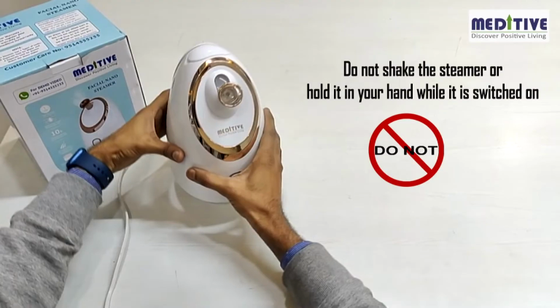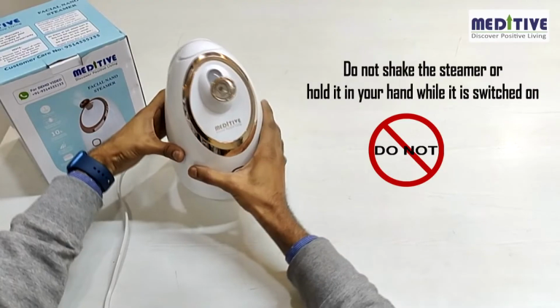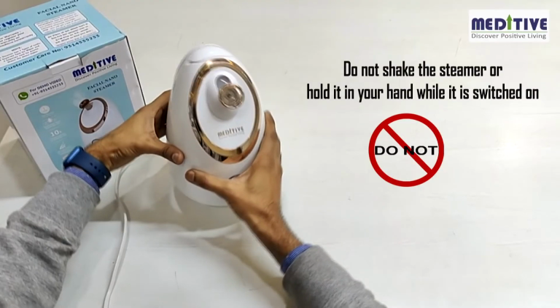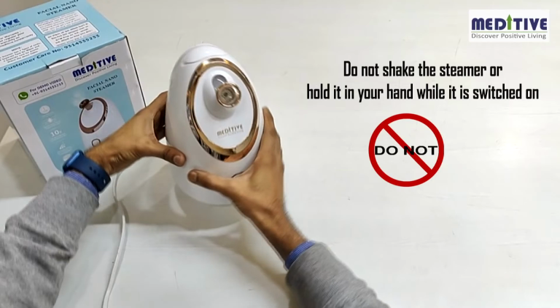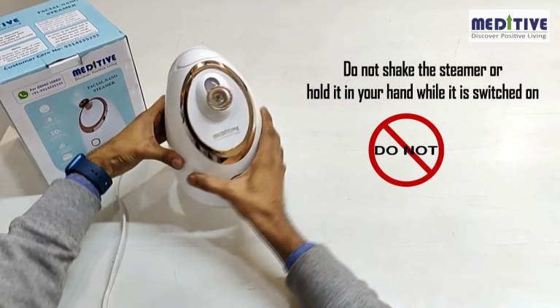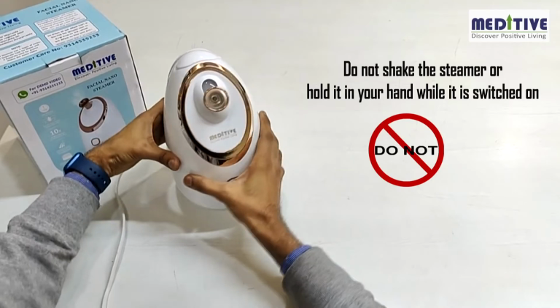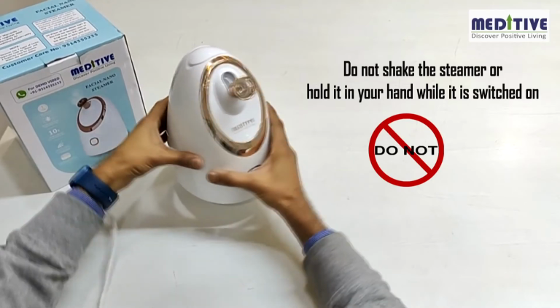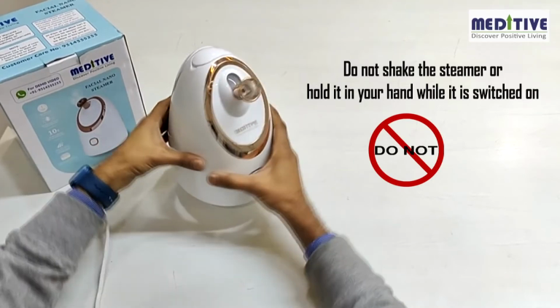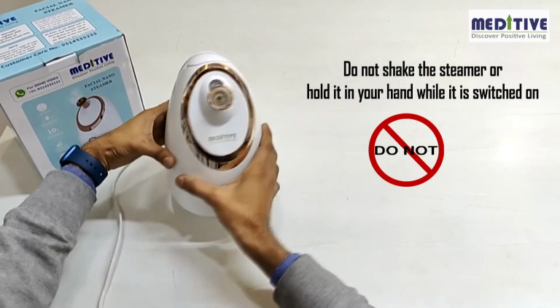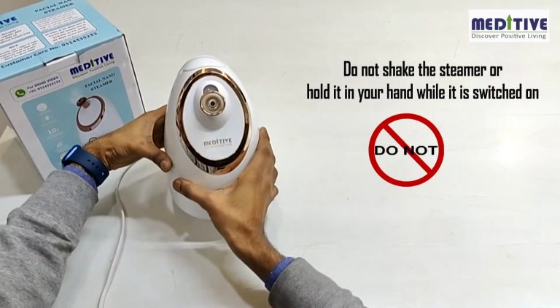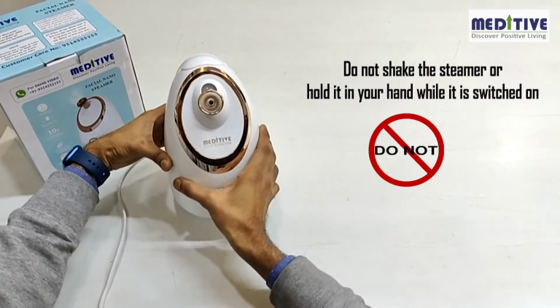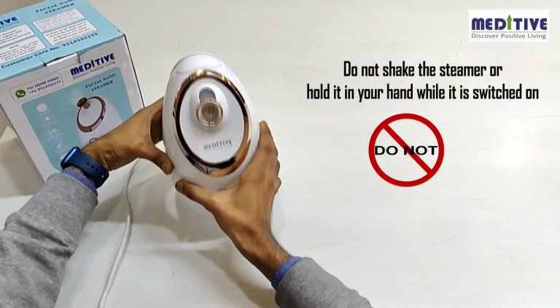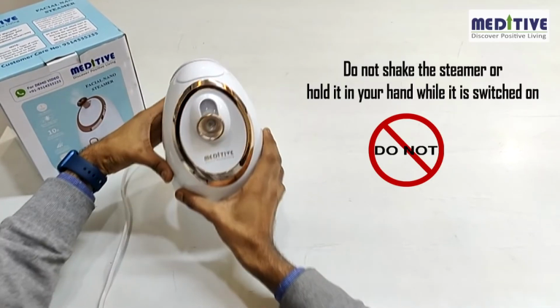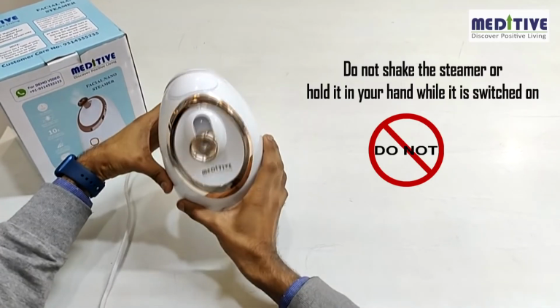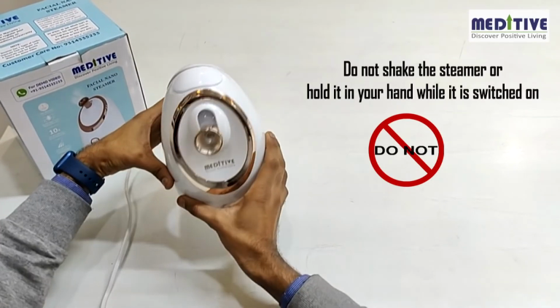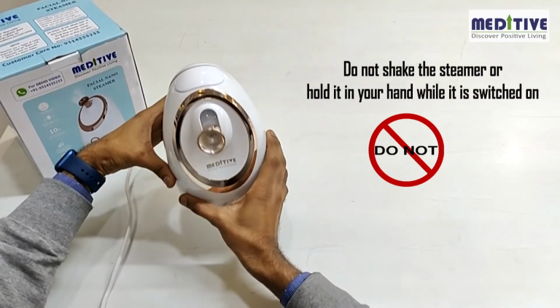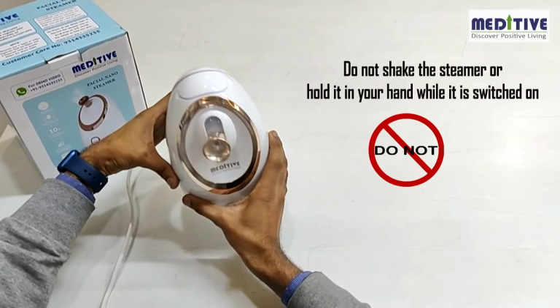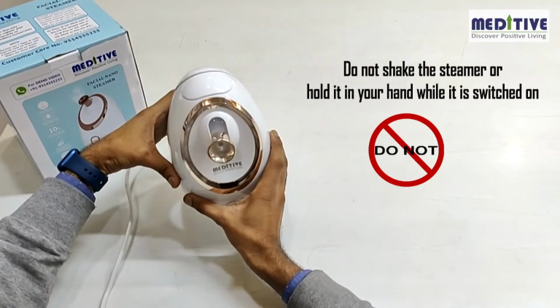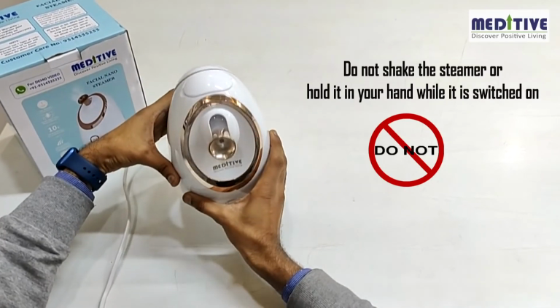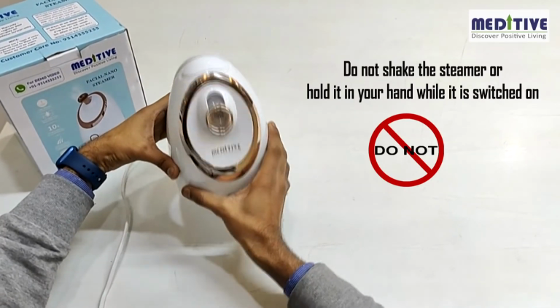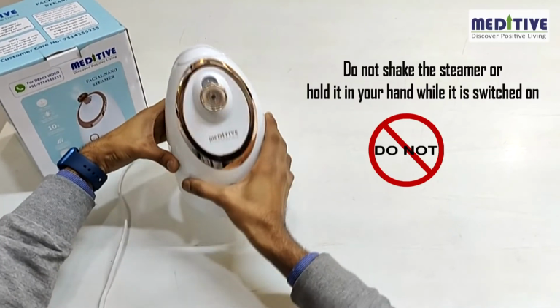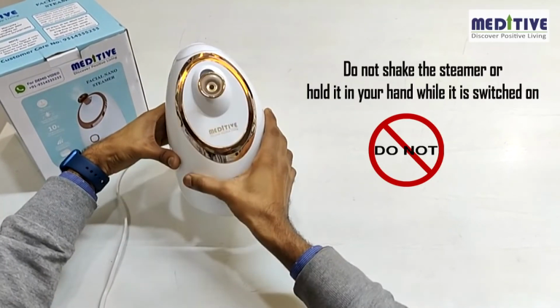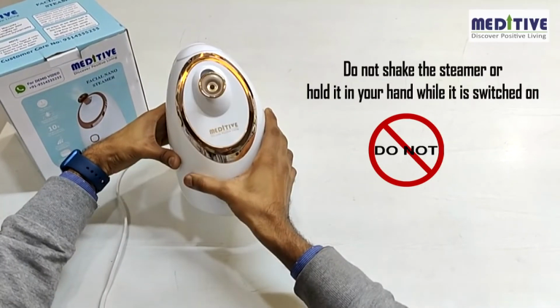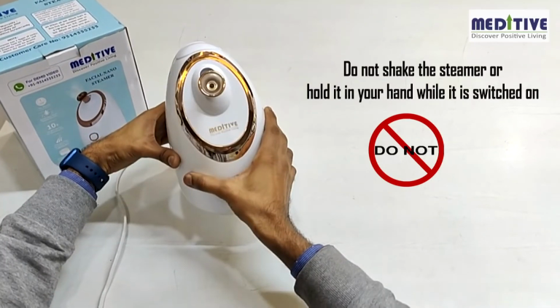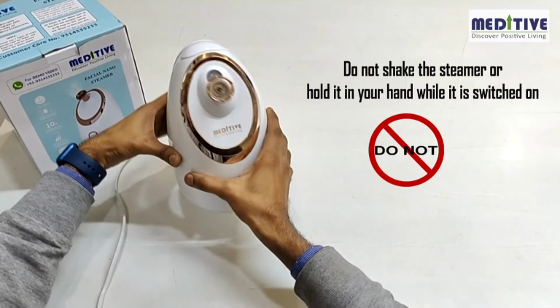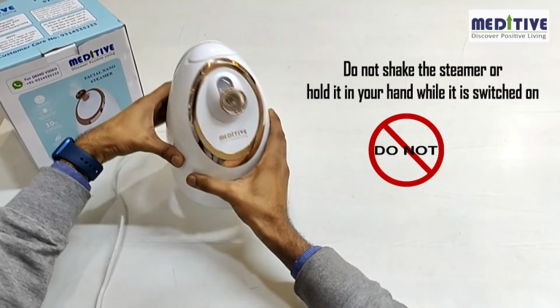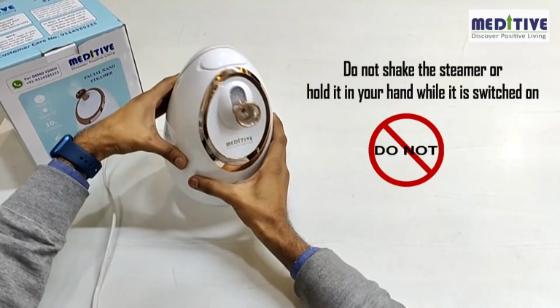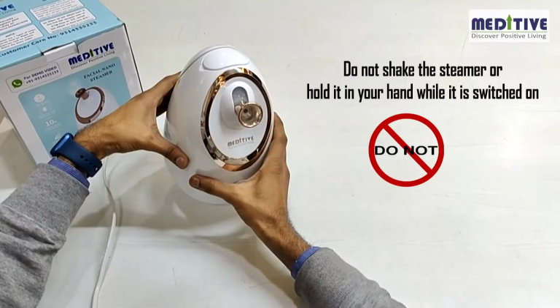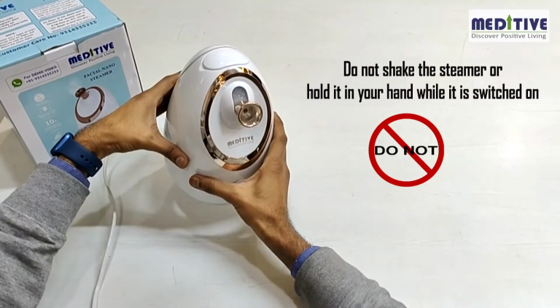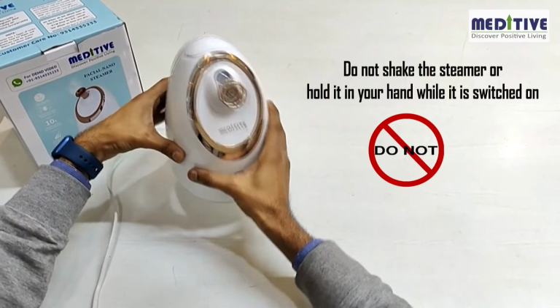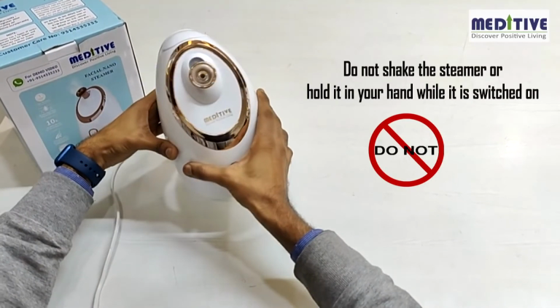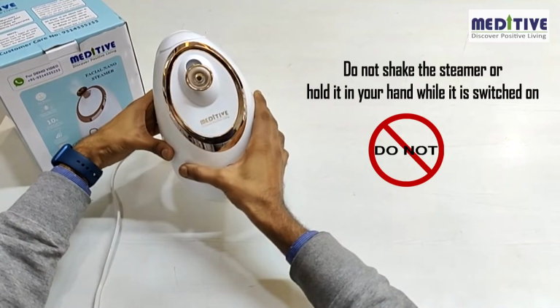Do not shake the steamer or hold it in your hand while it is switched on, as that can lead to spilling of hot water.